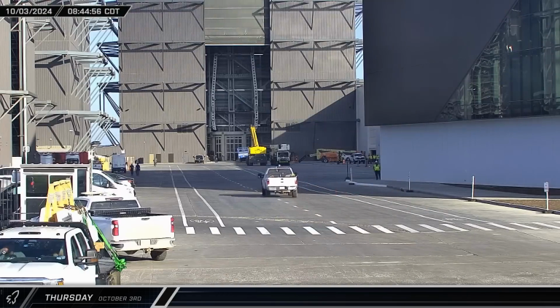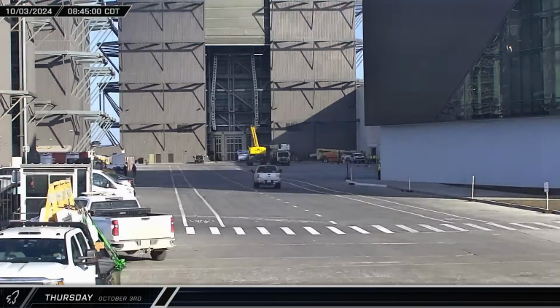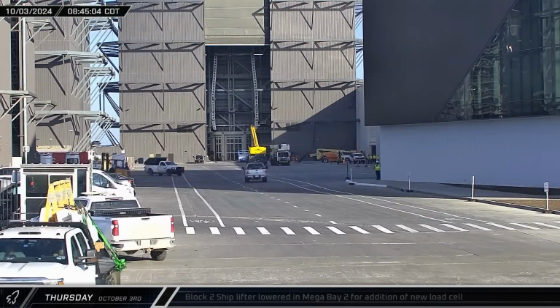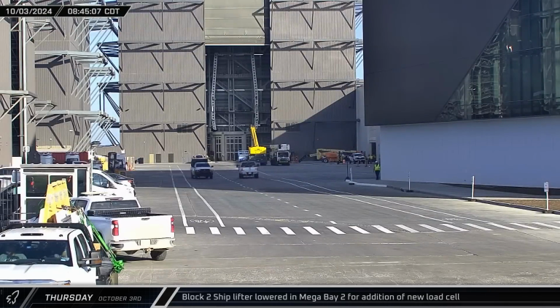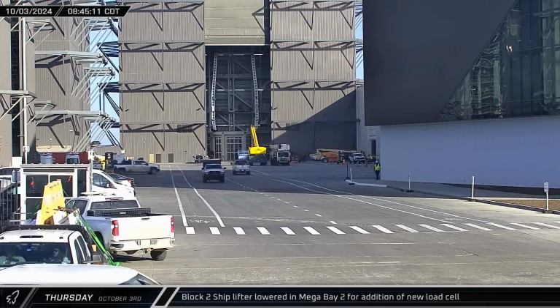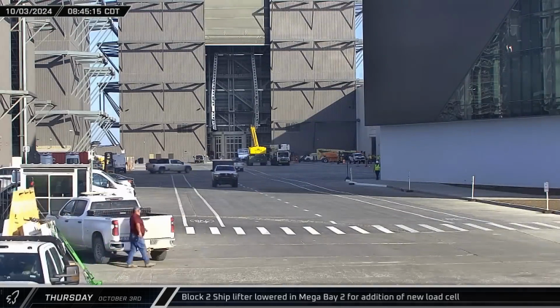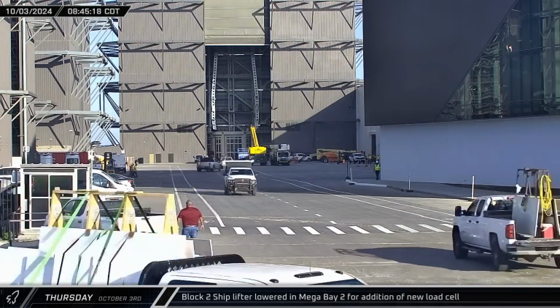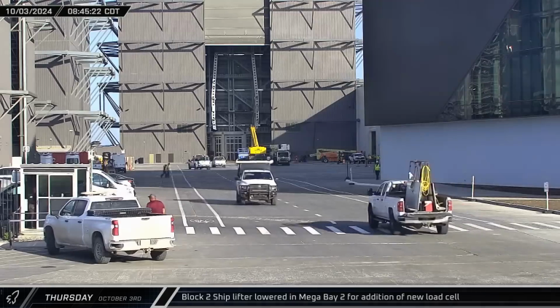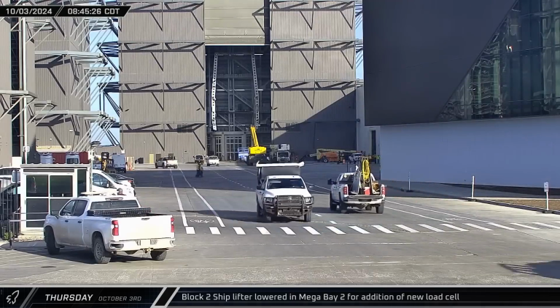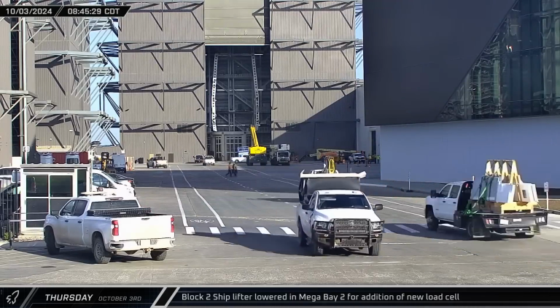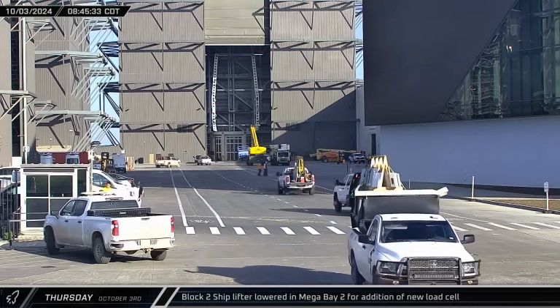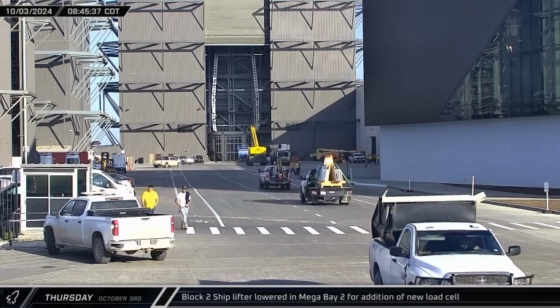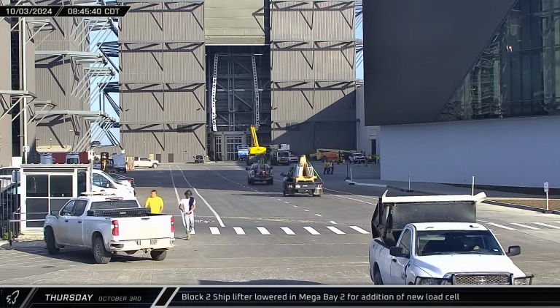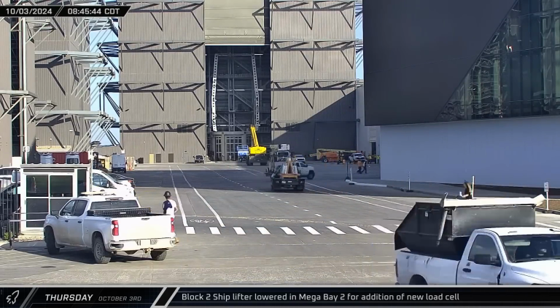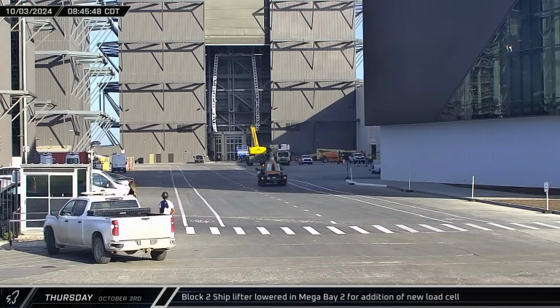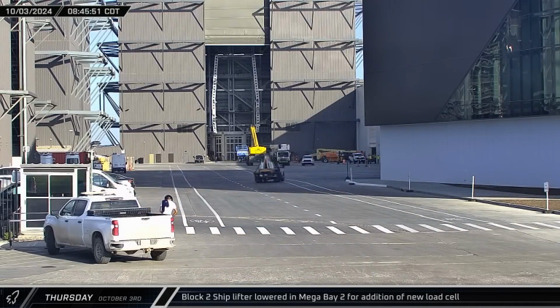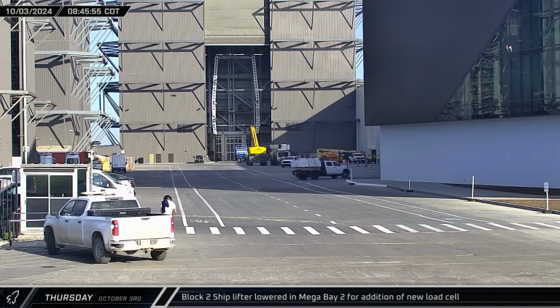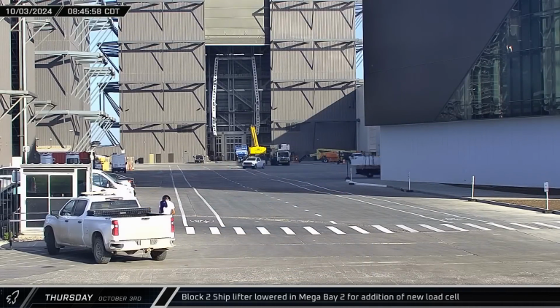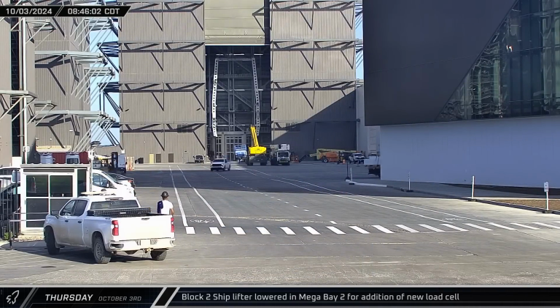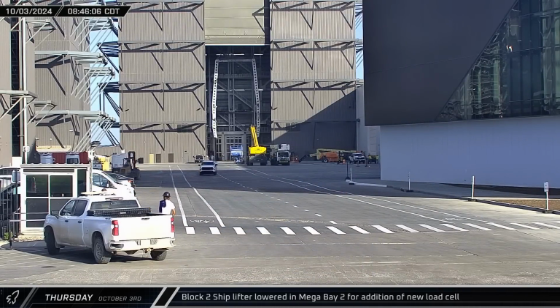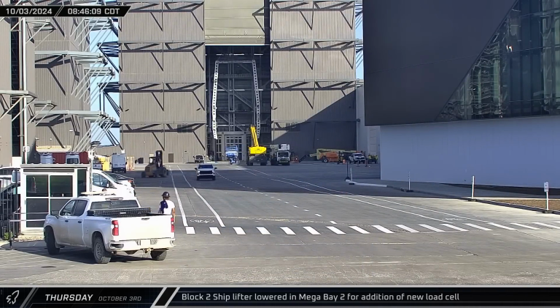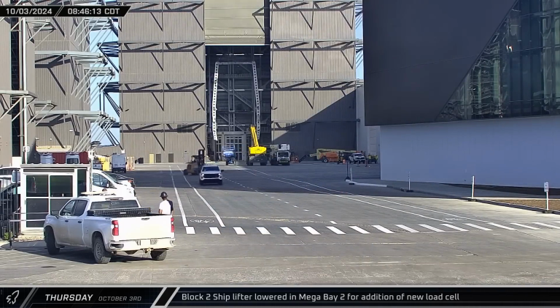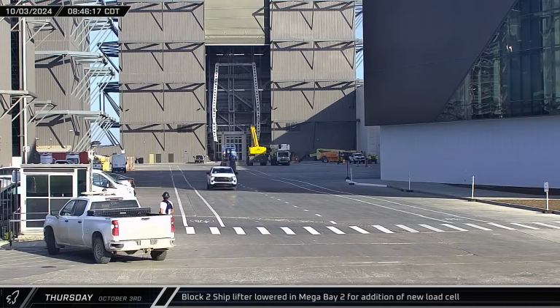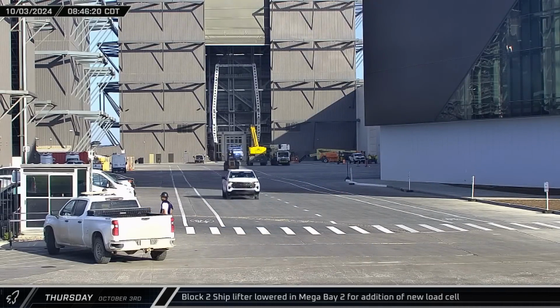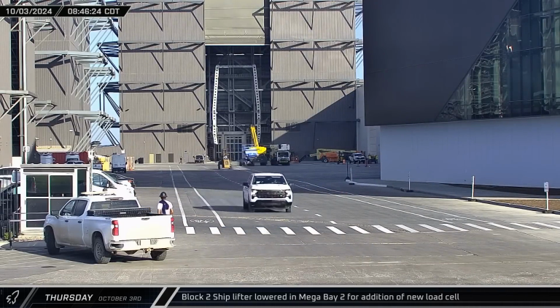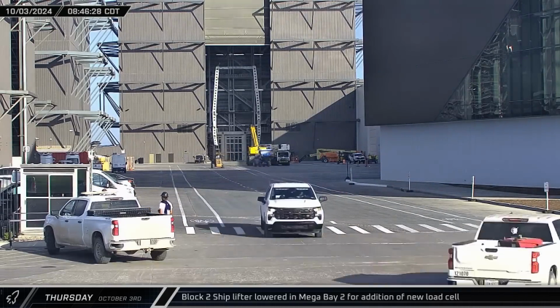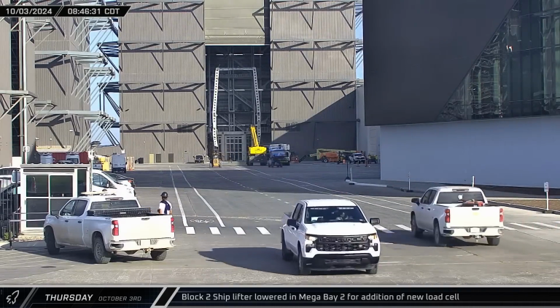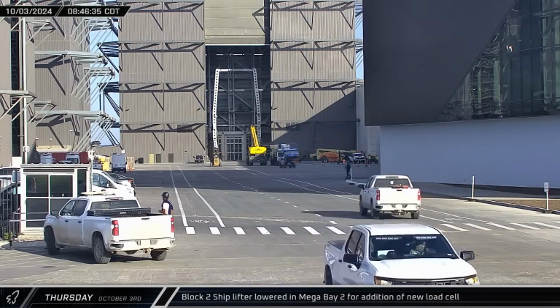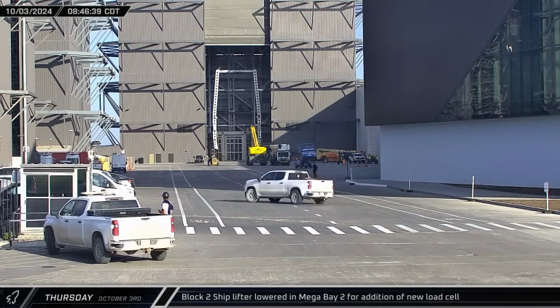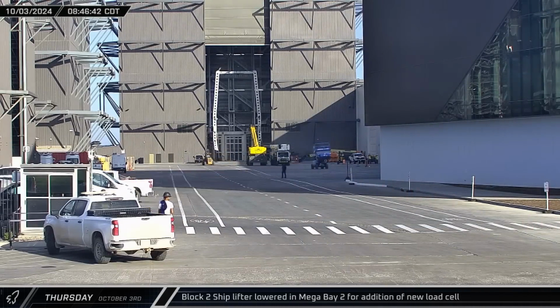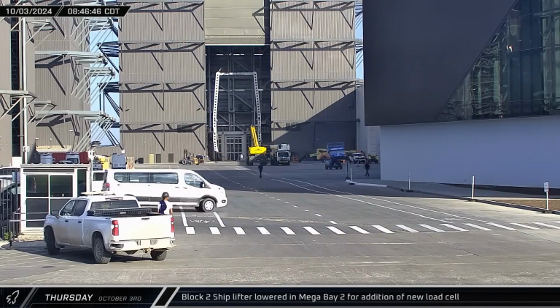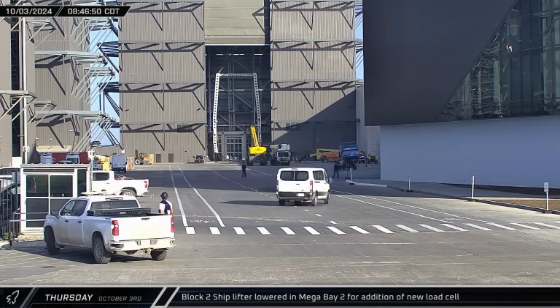Over at the build site, the Block 2 ship lifter was lowered to the ground in Mega Bay 2's doorway. A self-propelled modular transporter was also spotted rolling into the Star Factory.